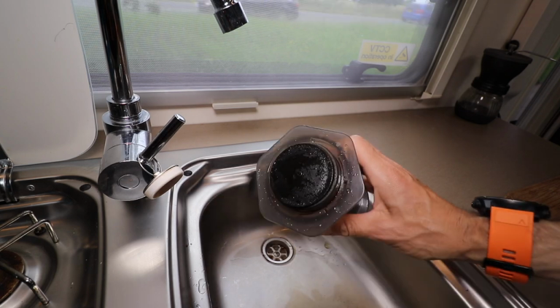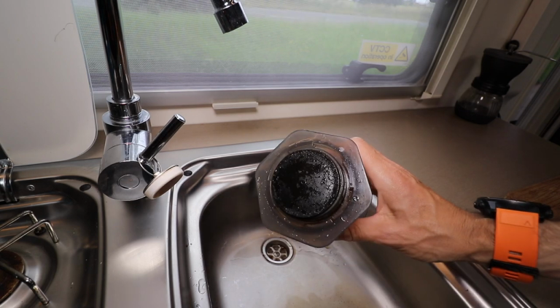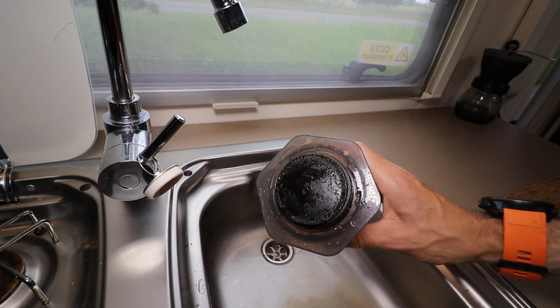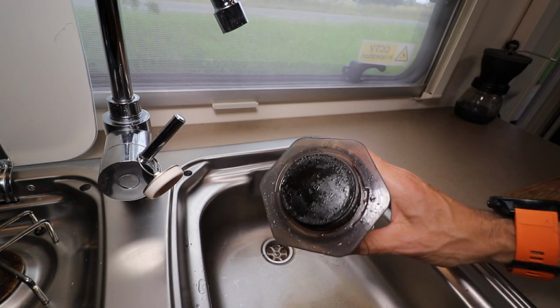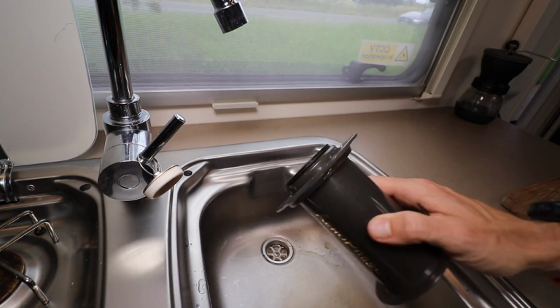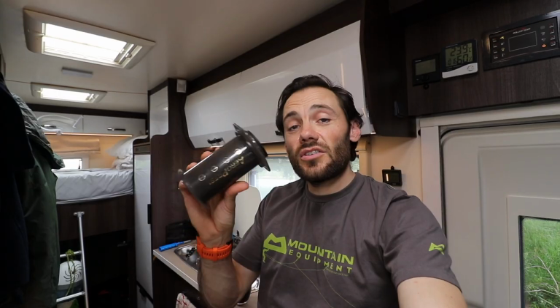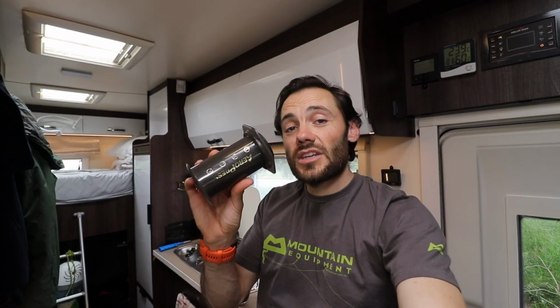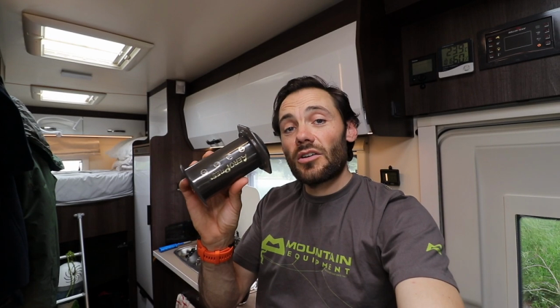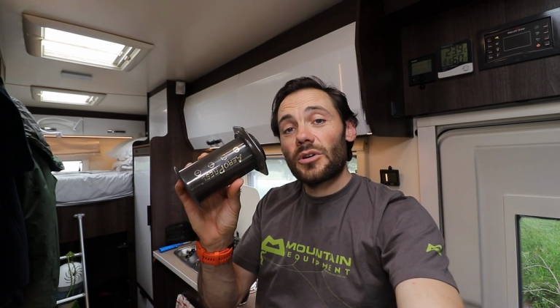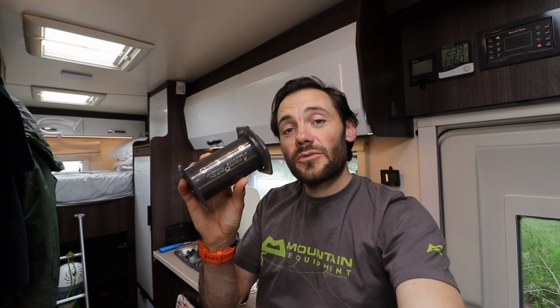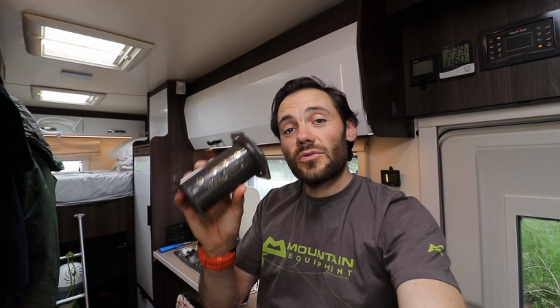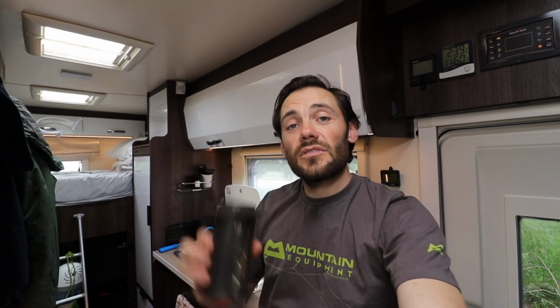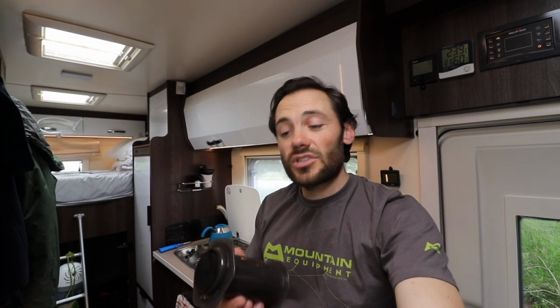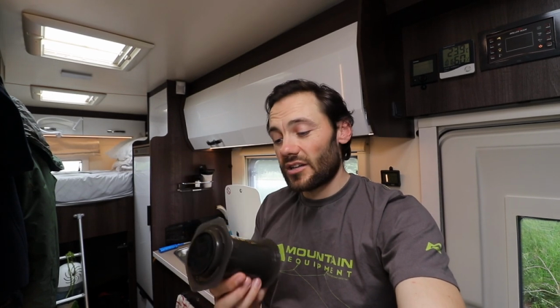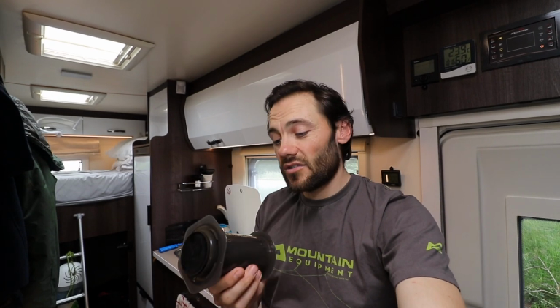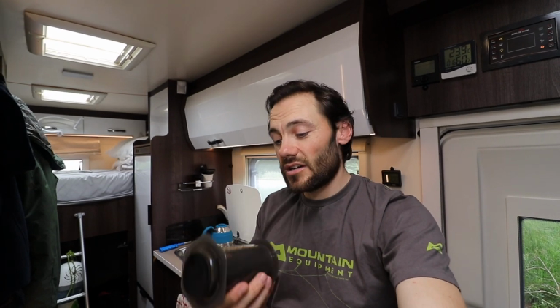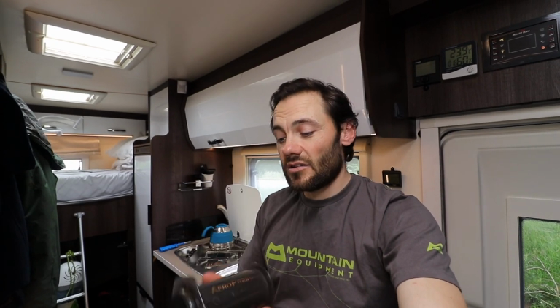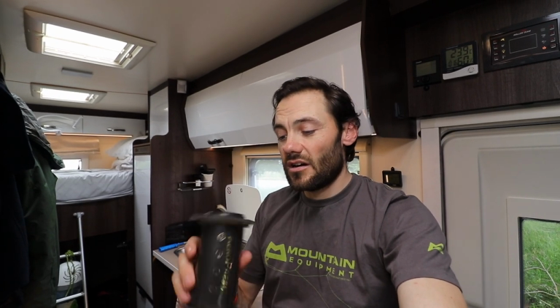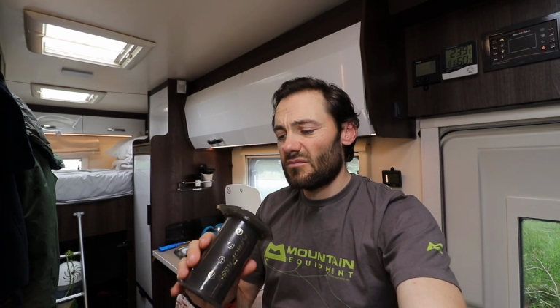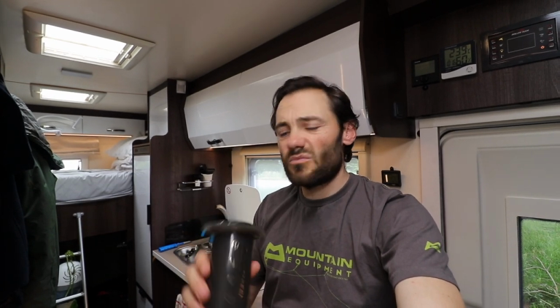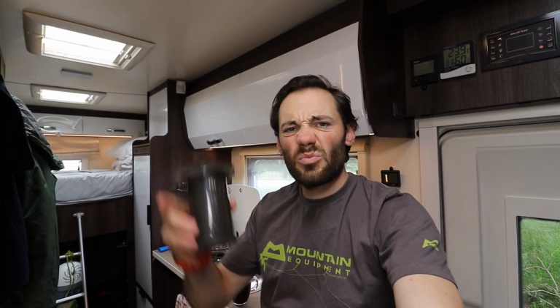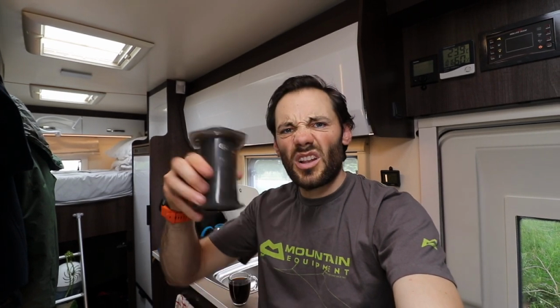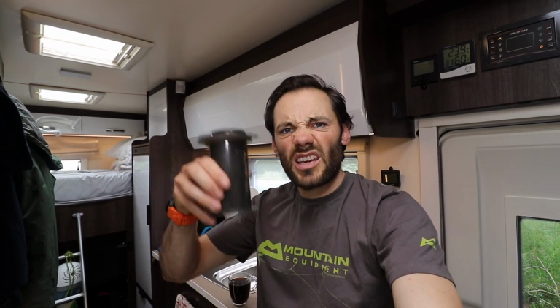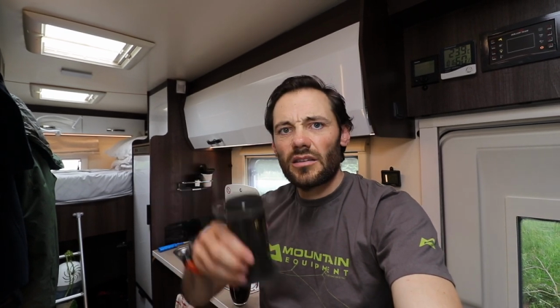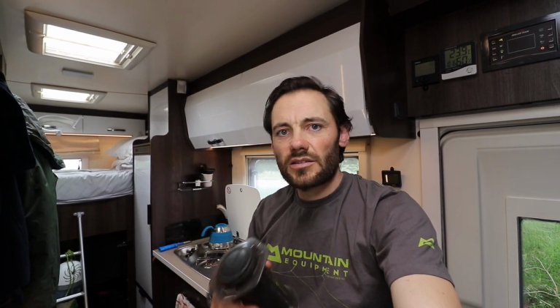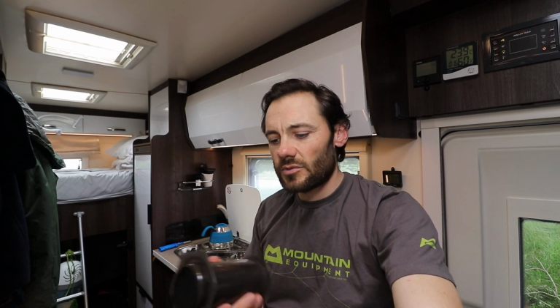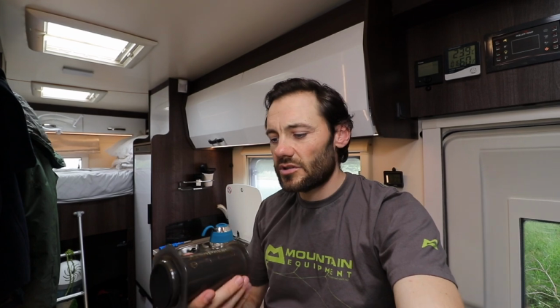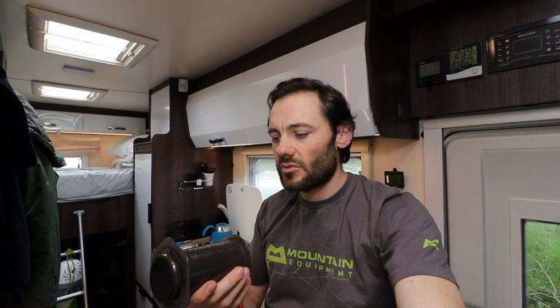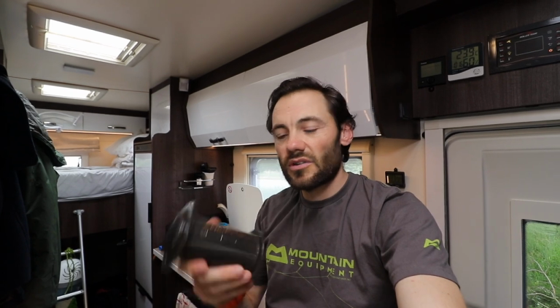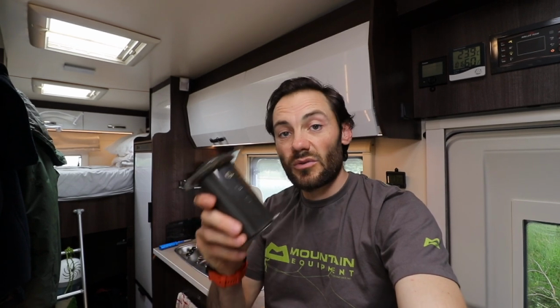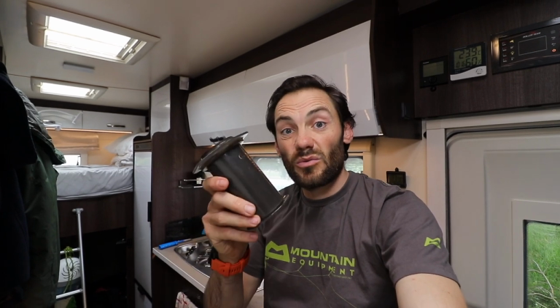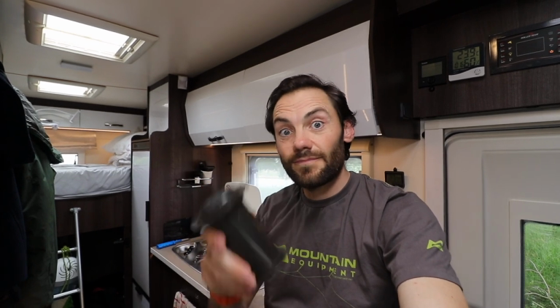So if you haven't used an aeropress before, check those out — we'll put a link in the description to one if you want one.